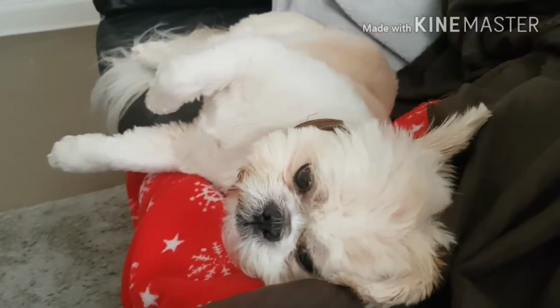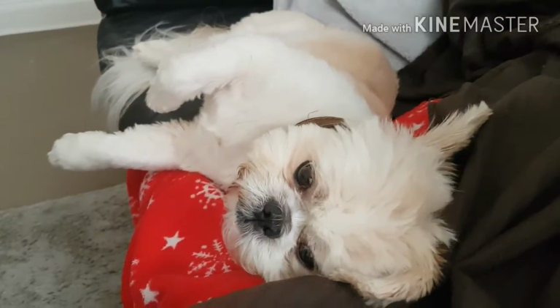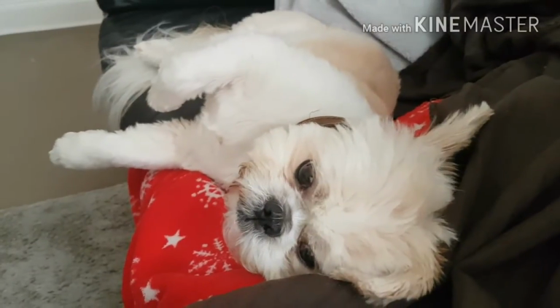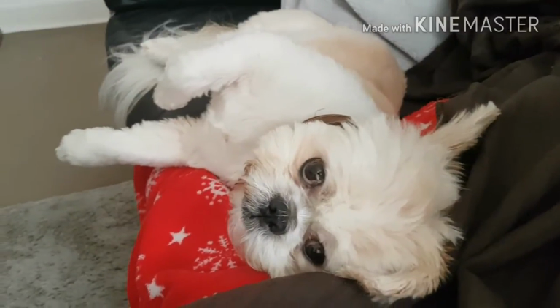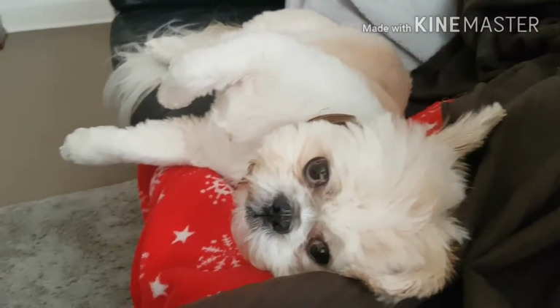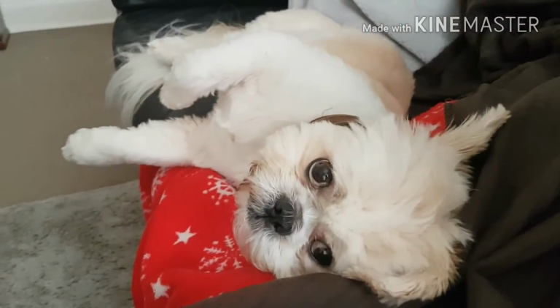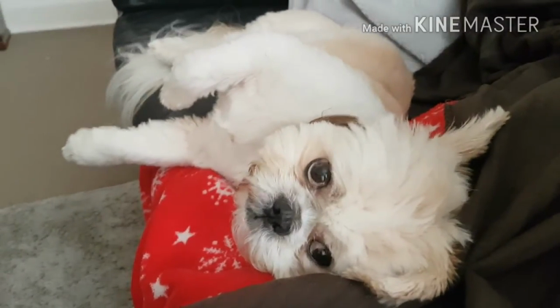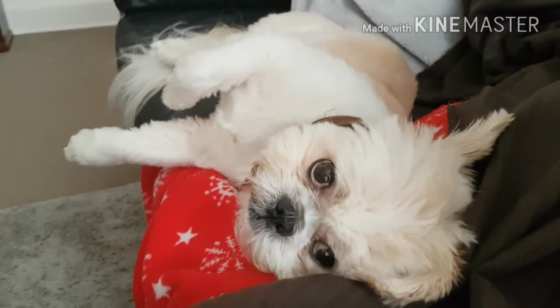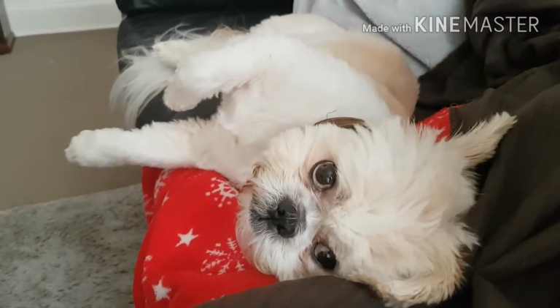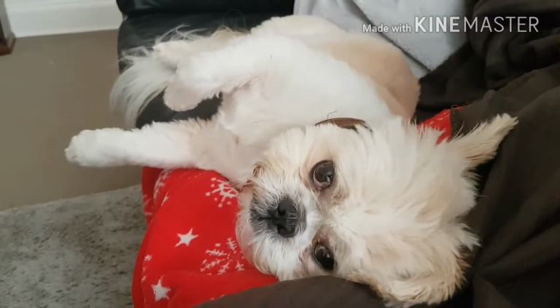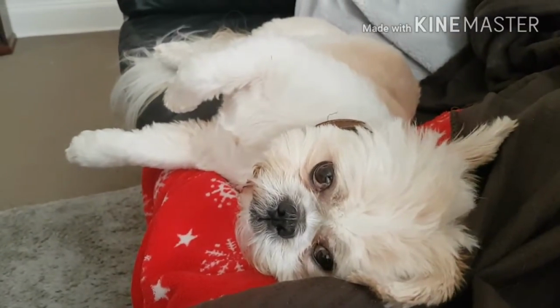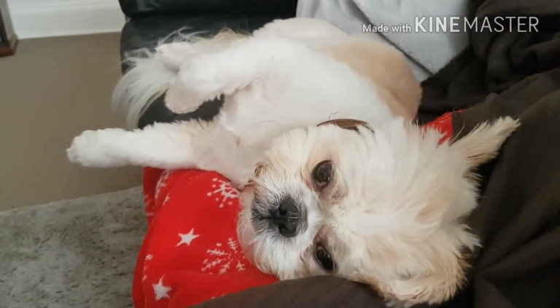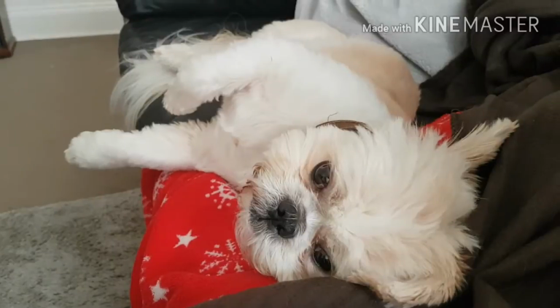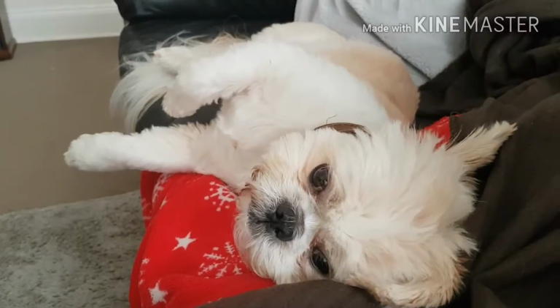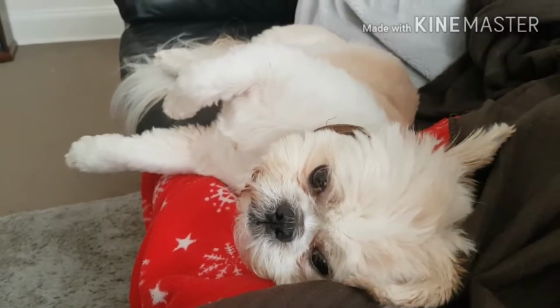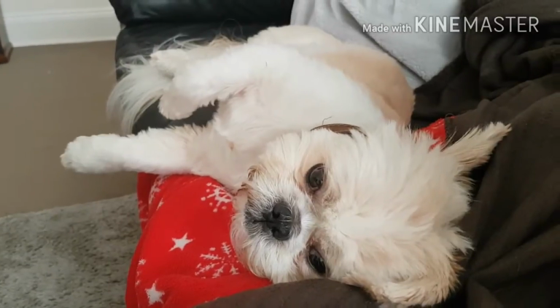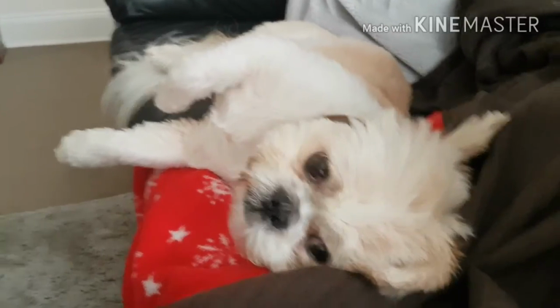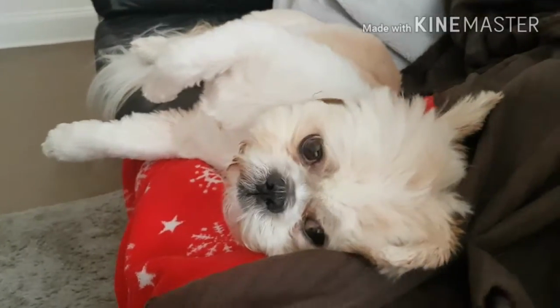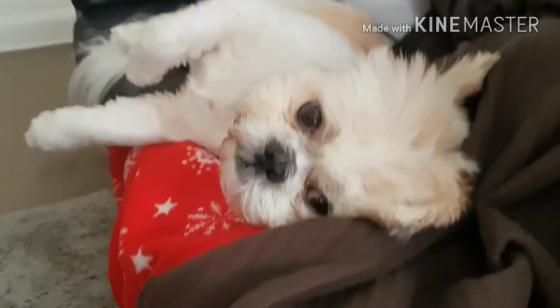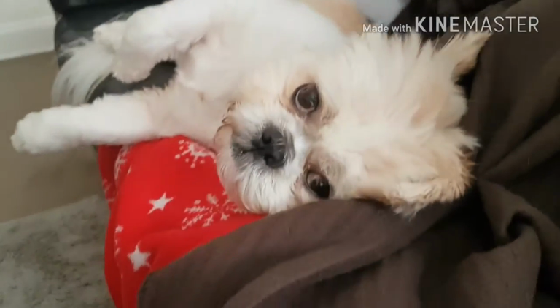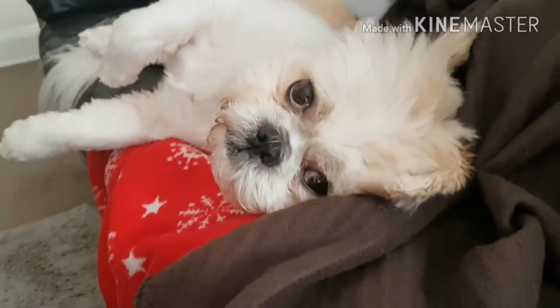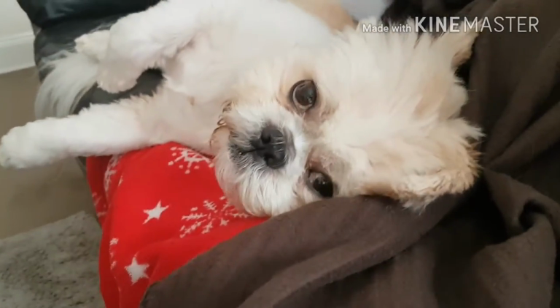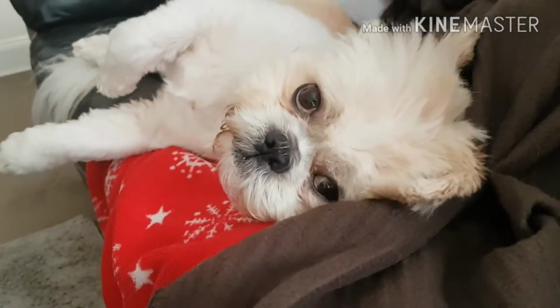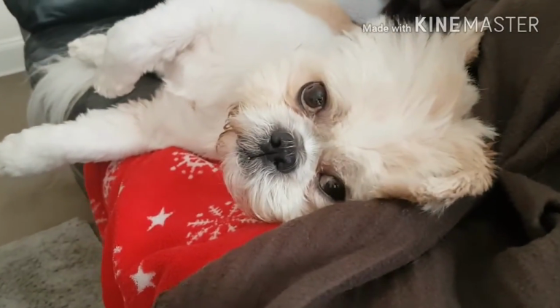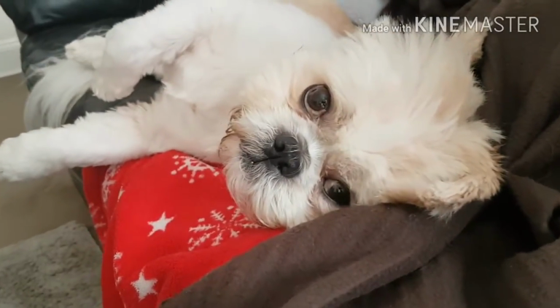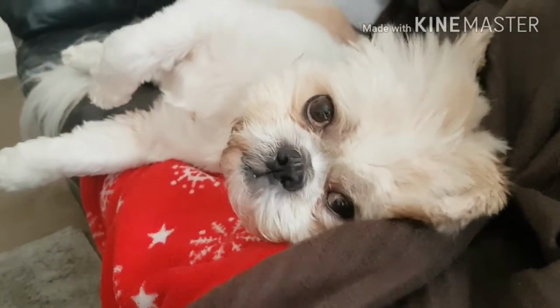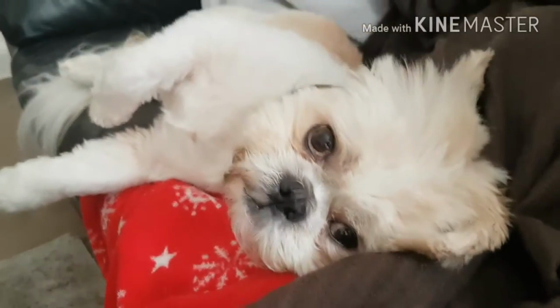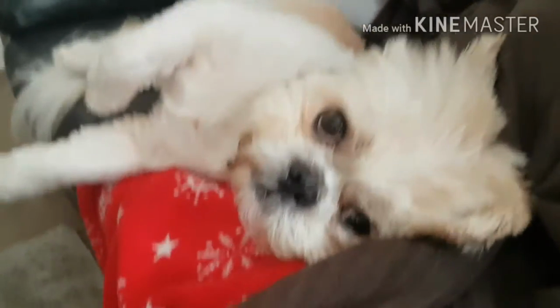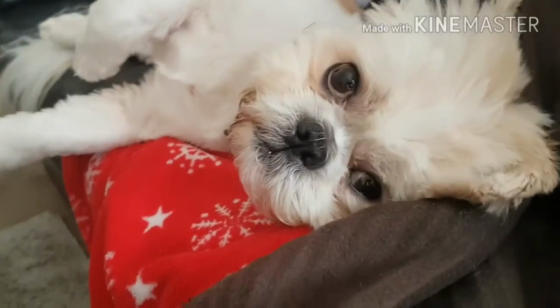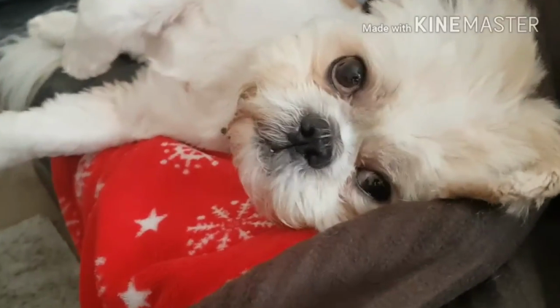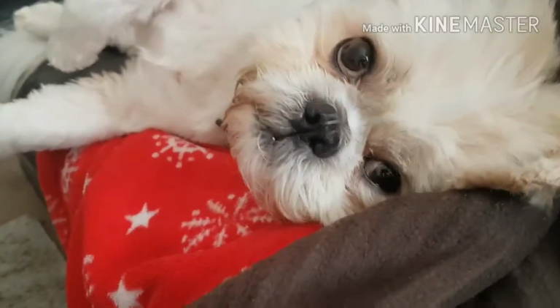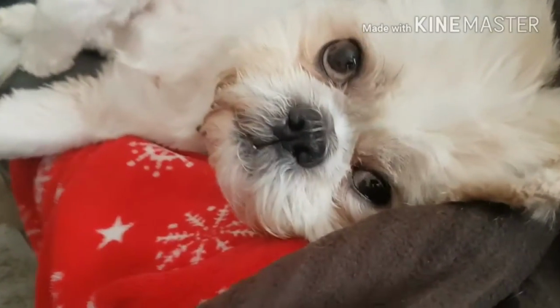So I'm currently editing yesterday's video and I just want to say how cute does he look? Absolutely gorgeous.